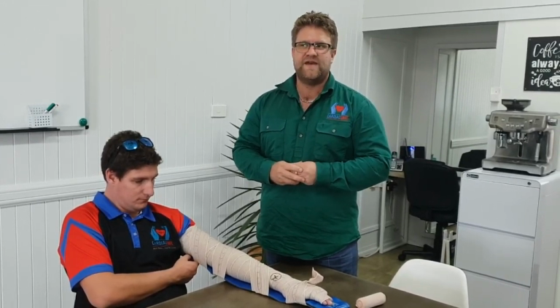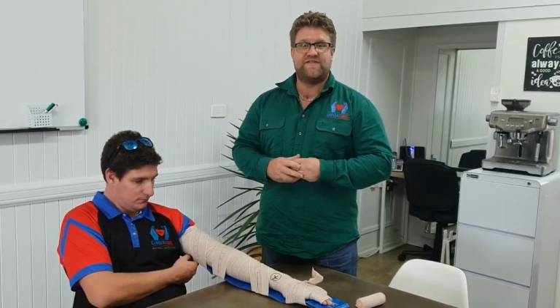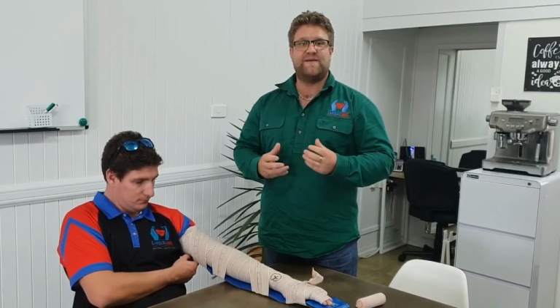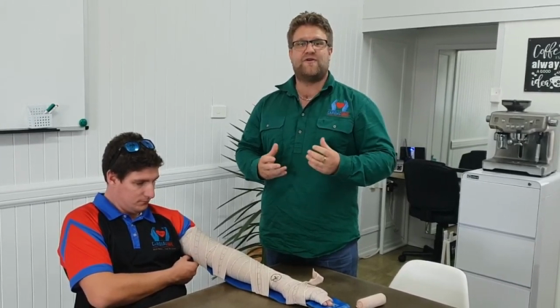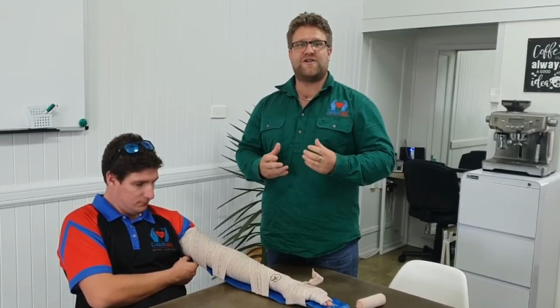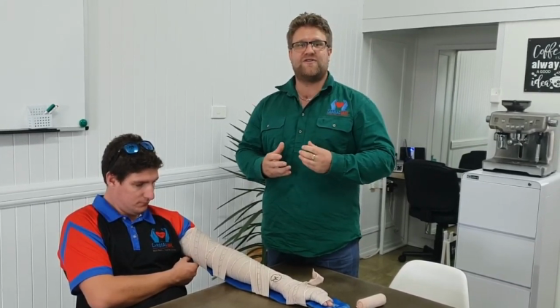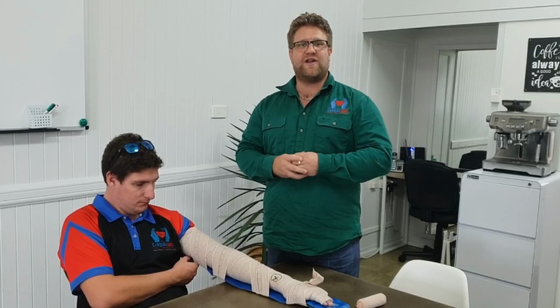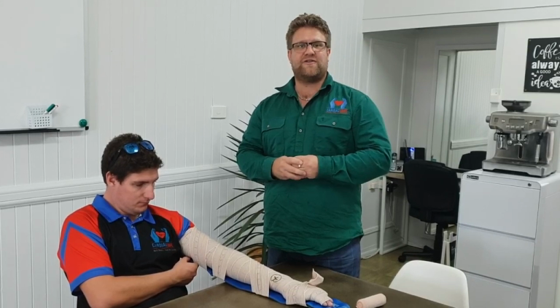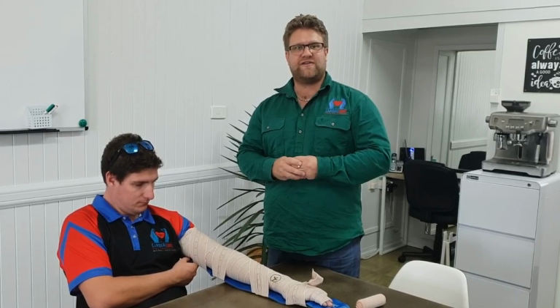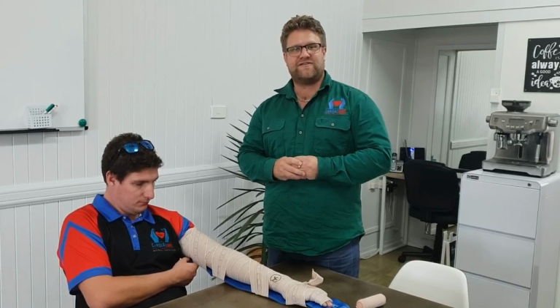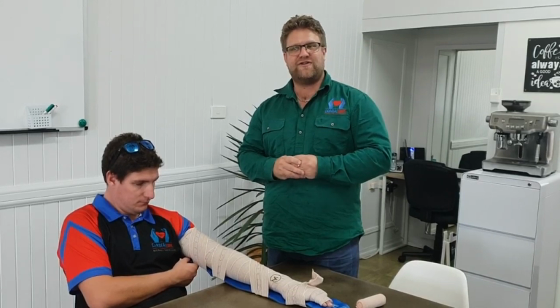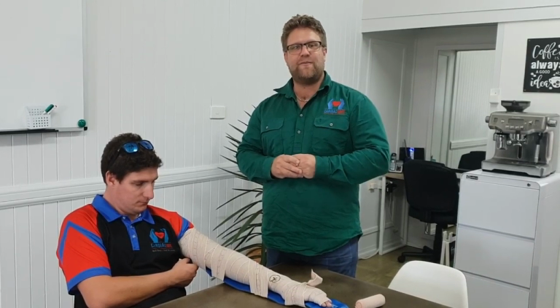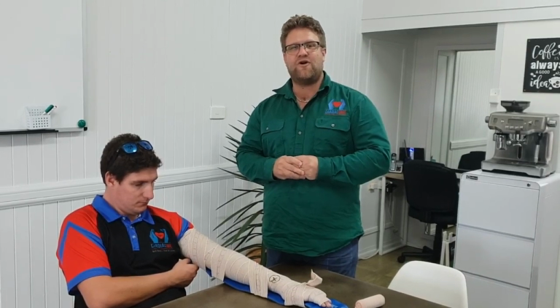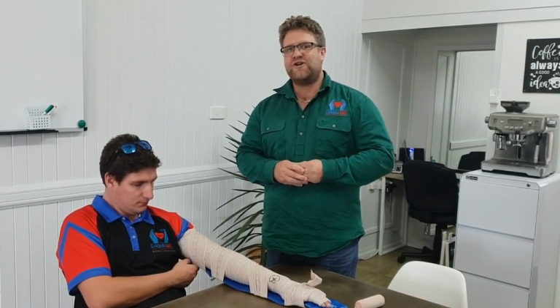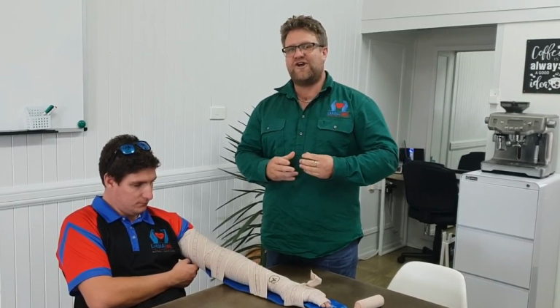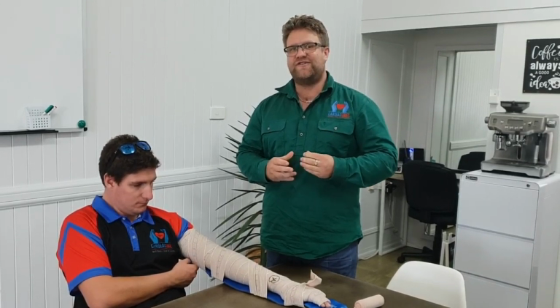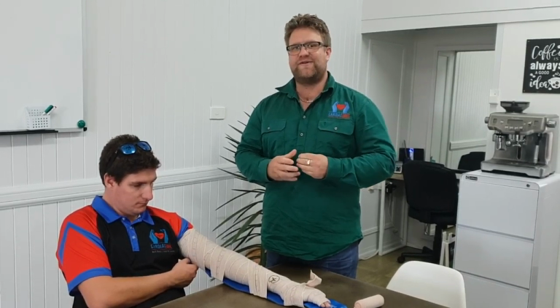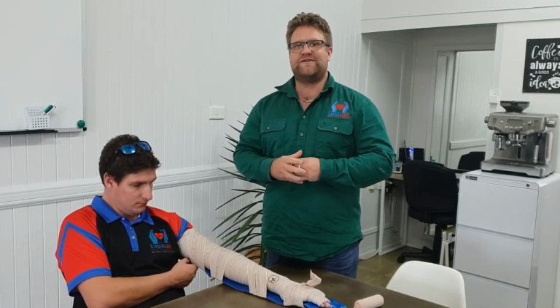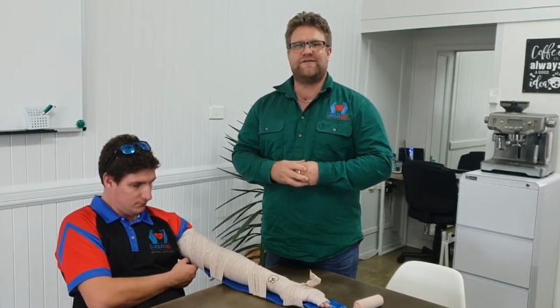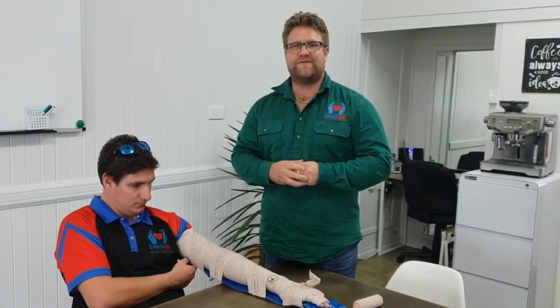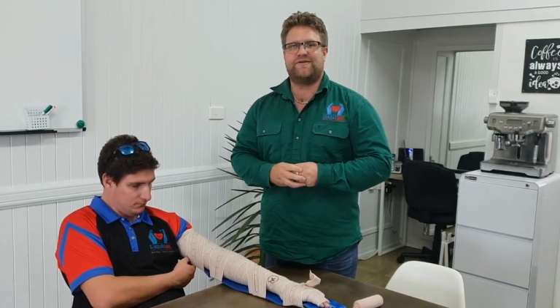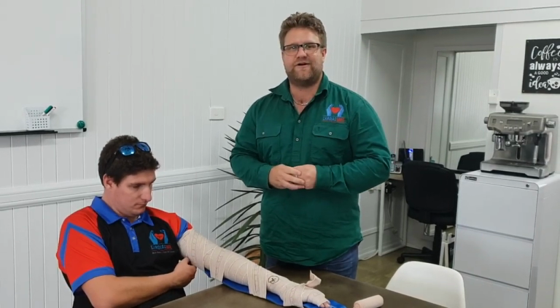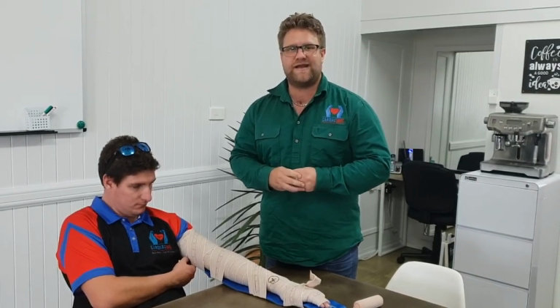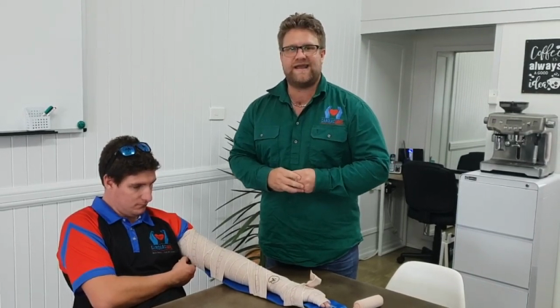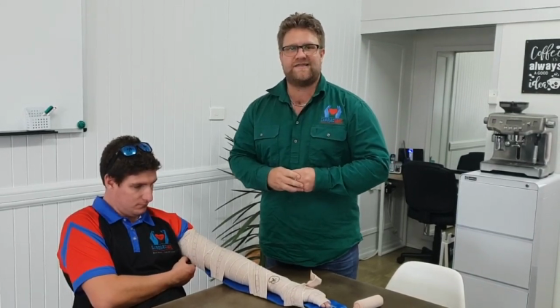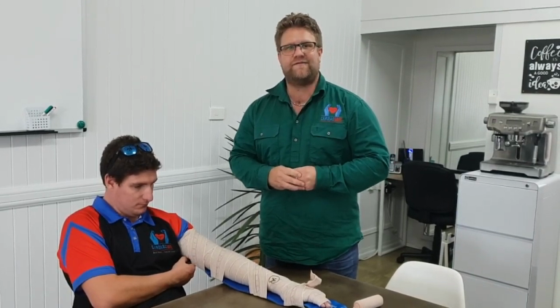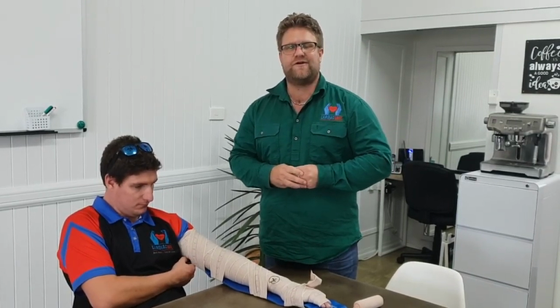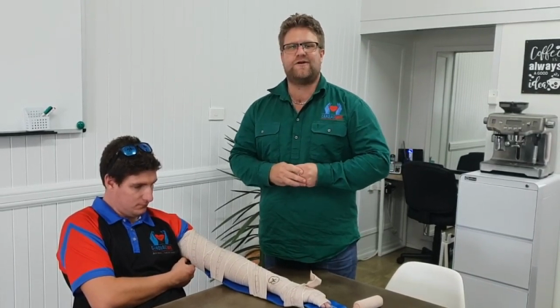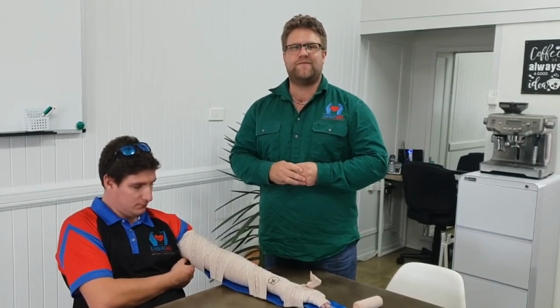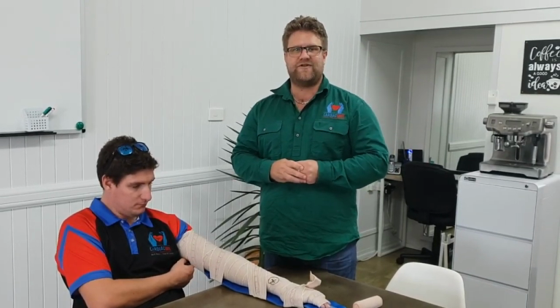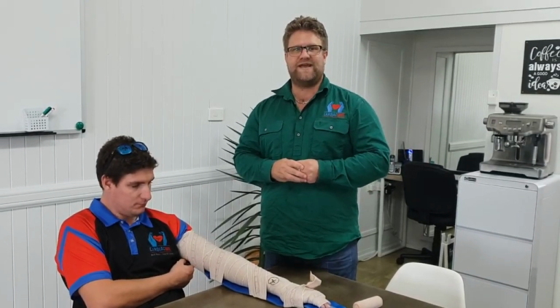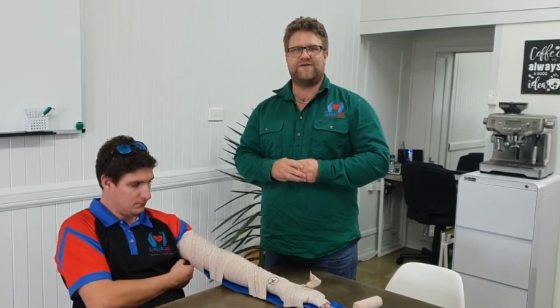If you have any more questions or want to know more, go to www.cardiacsafe.com.au